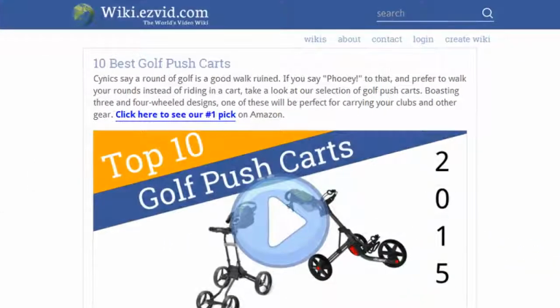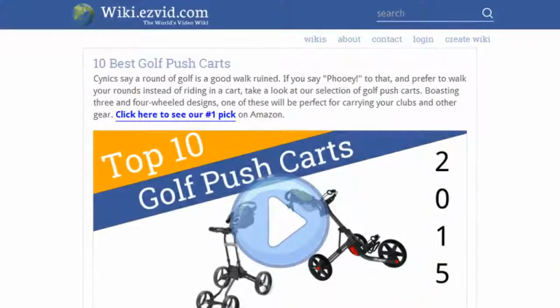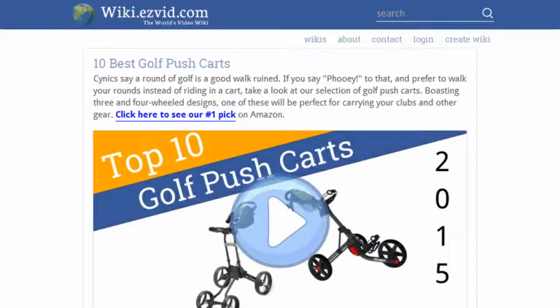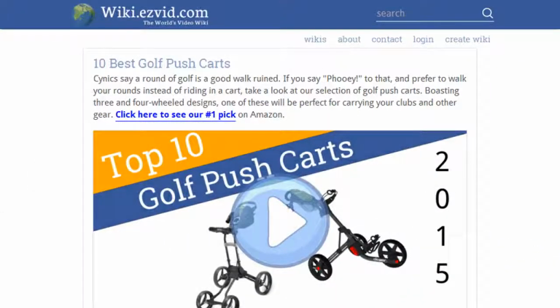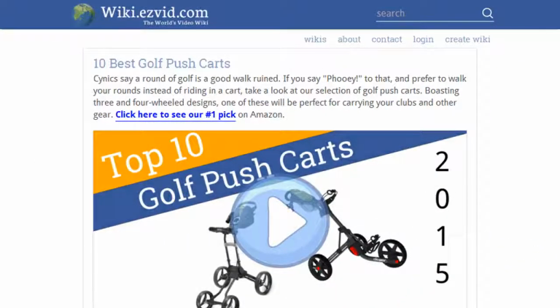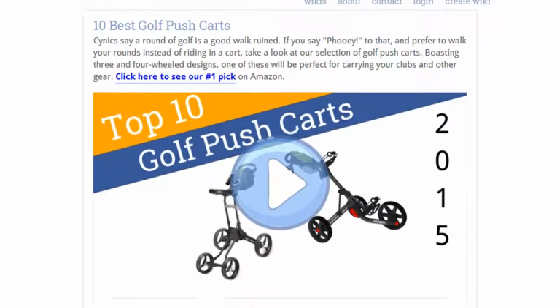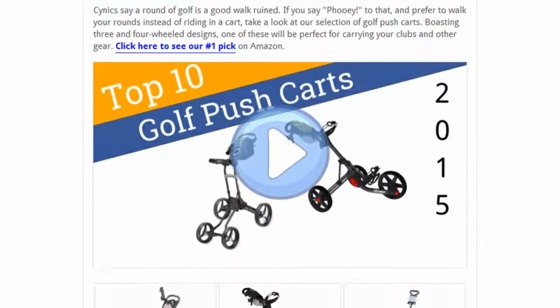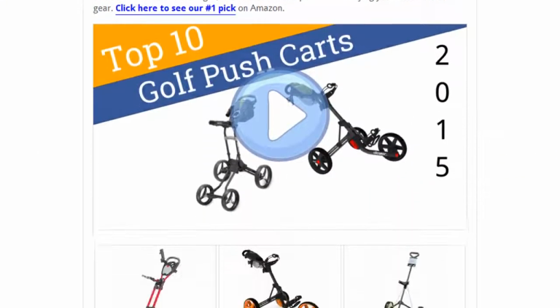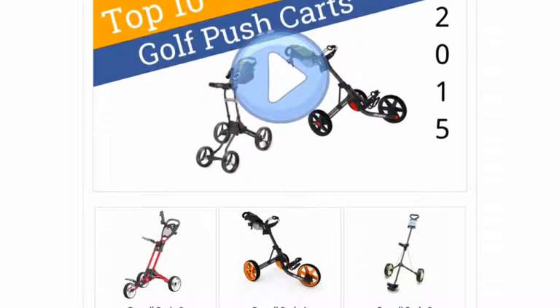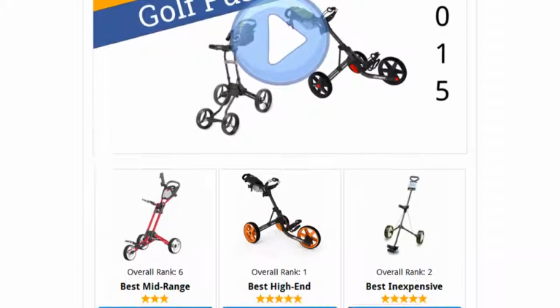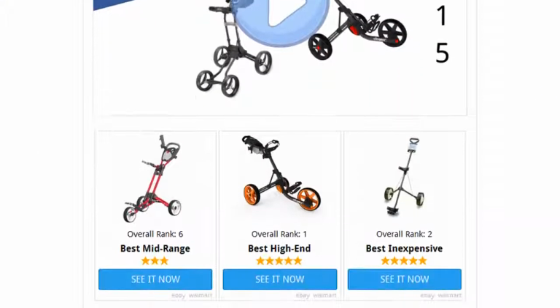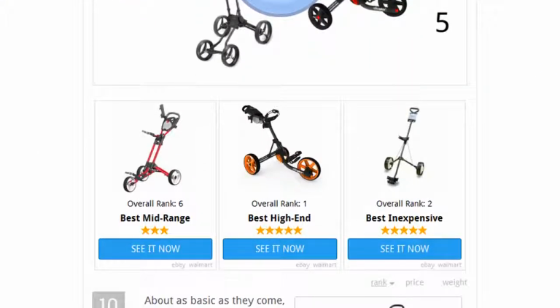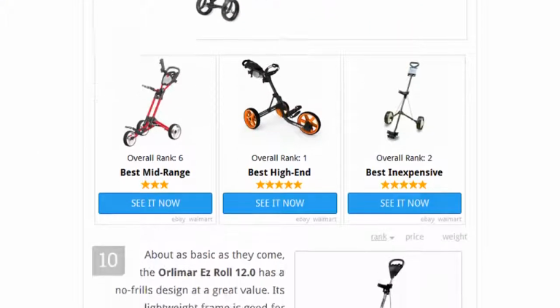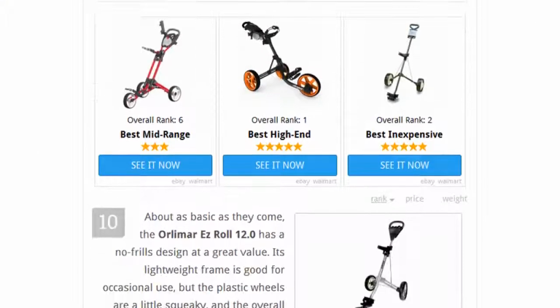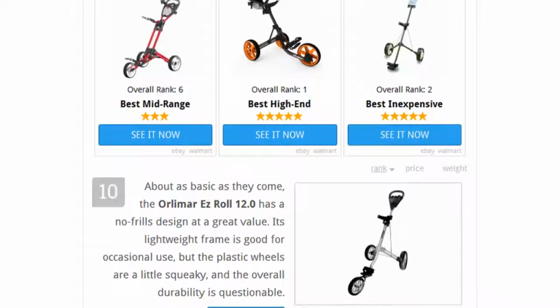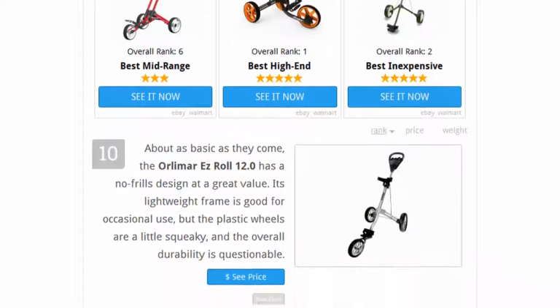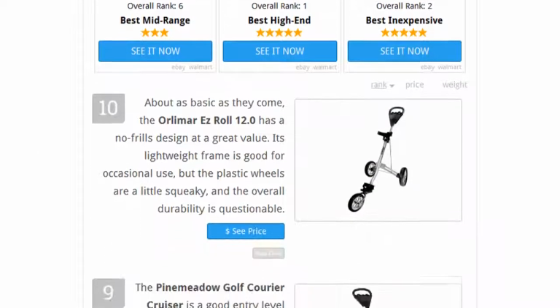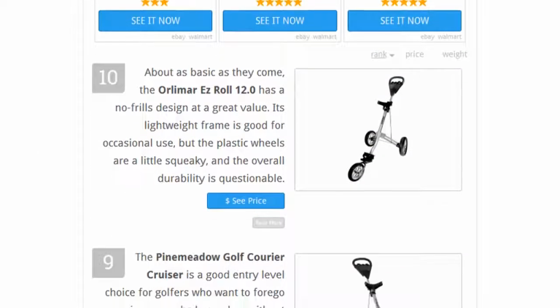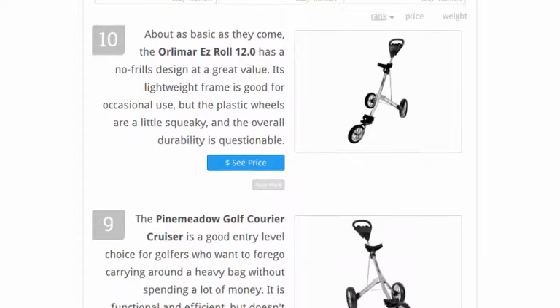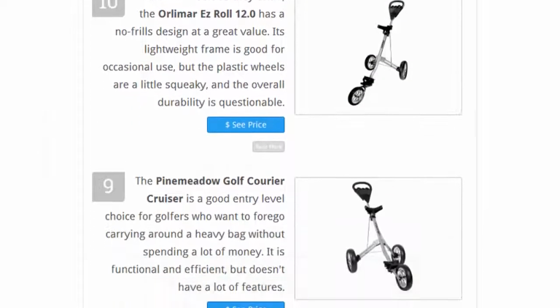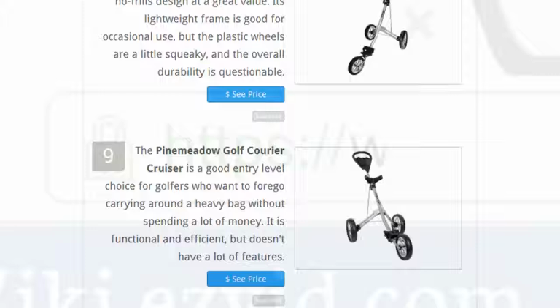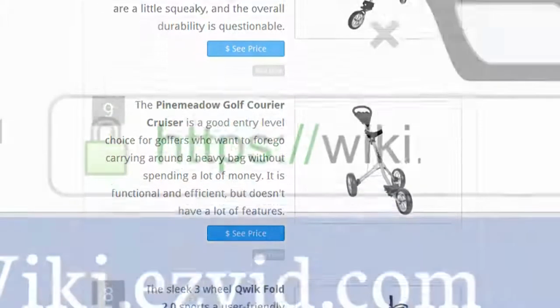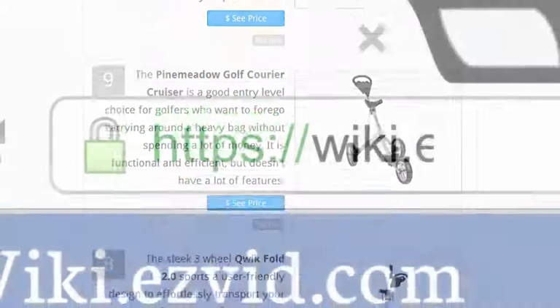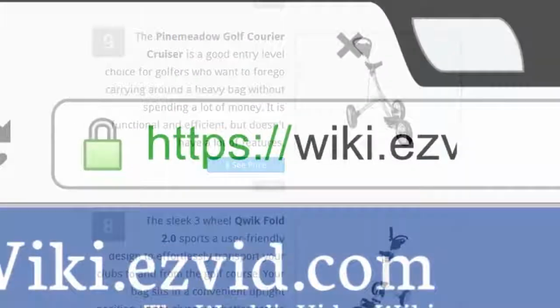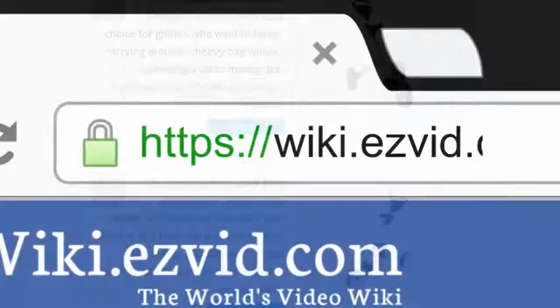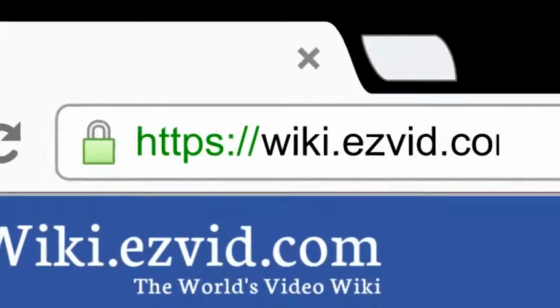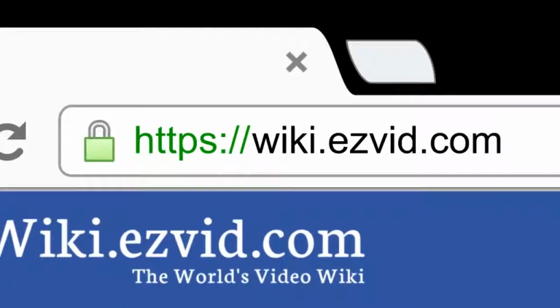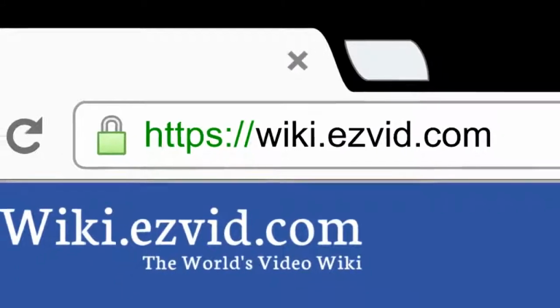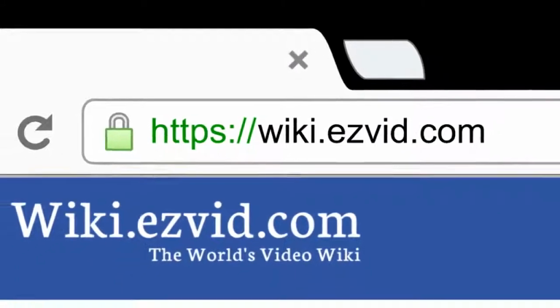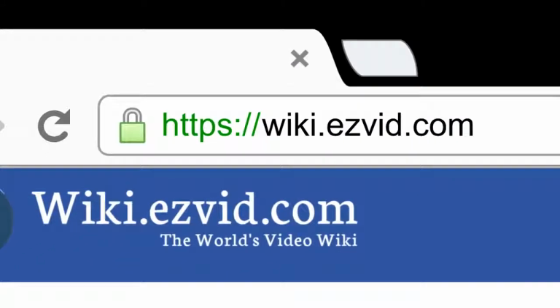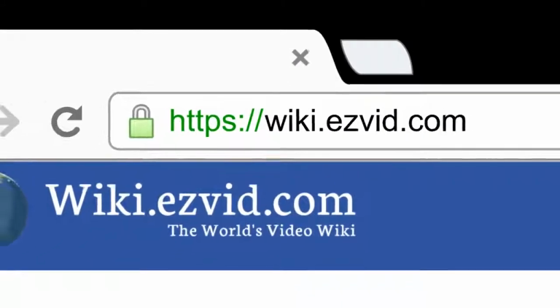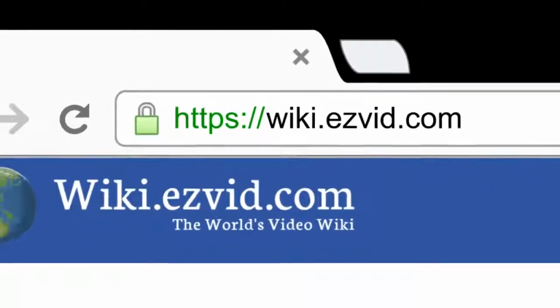To see all this stuff, go to wiki.easyvid.com and search for golf push carts, or click beneath this video.